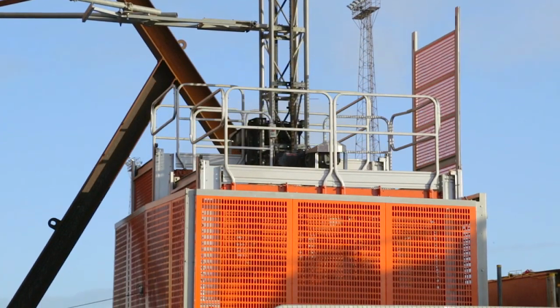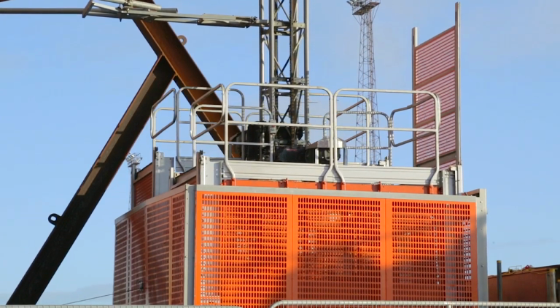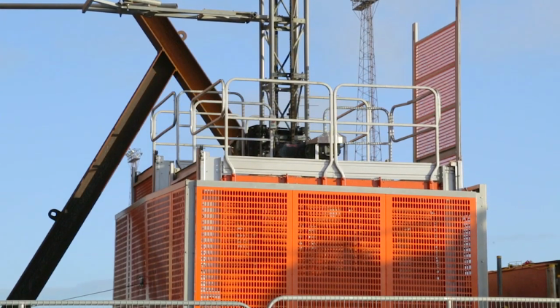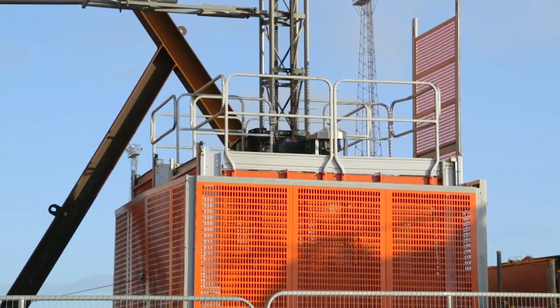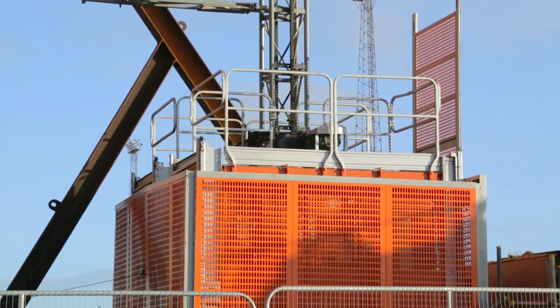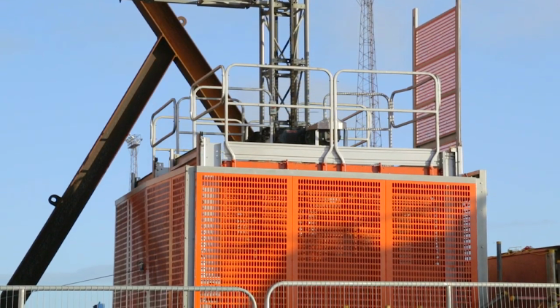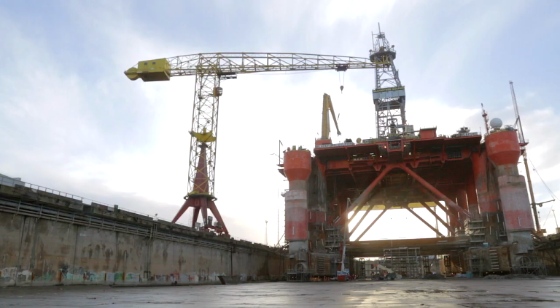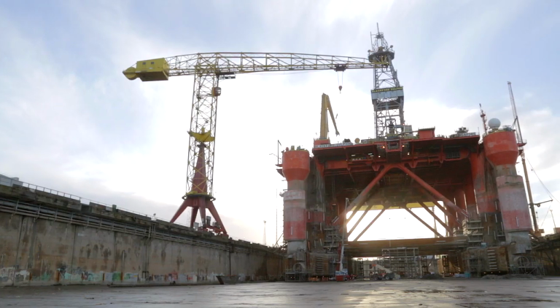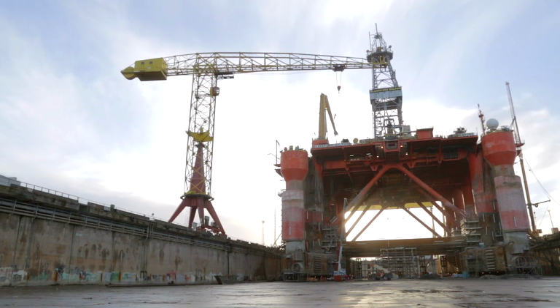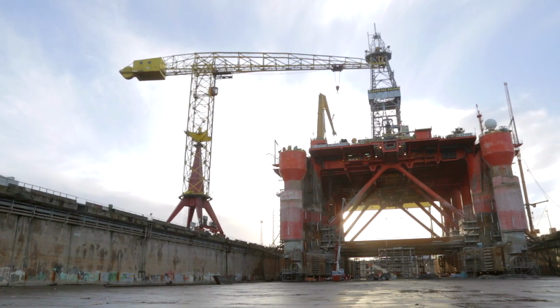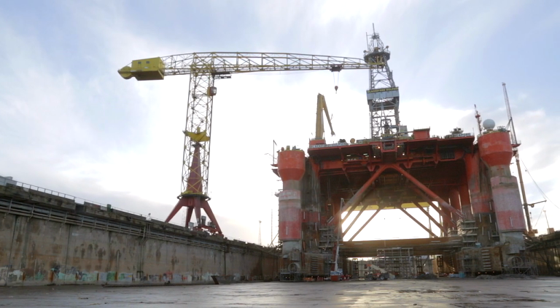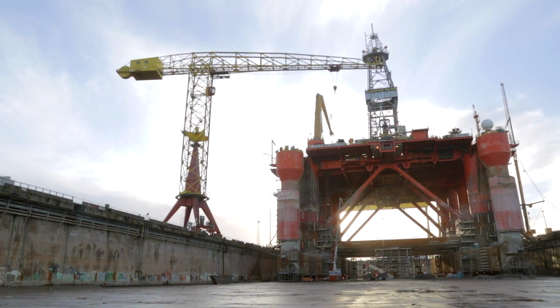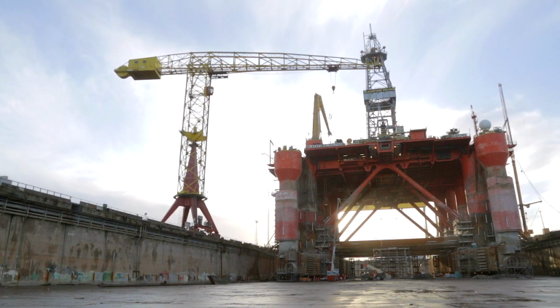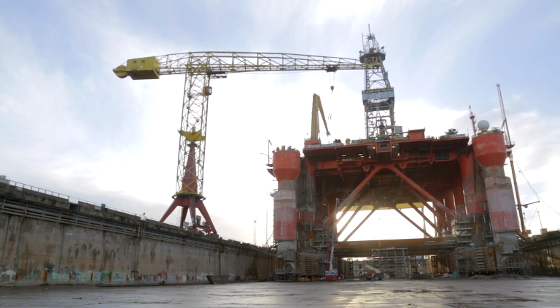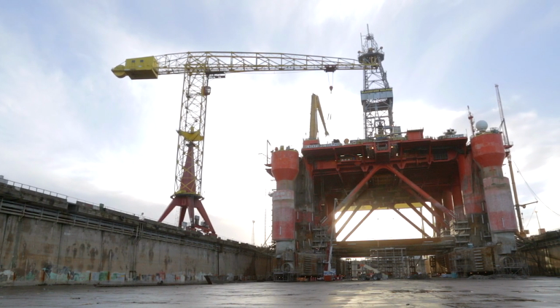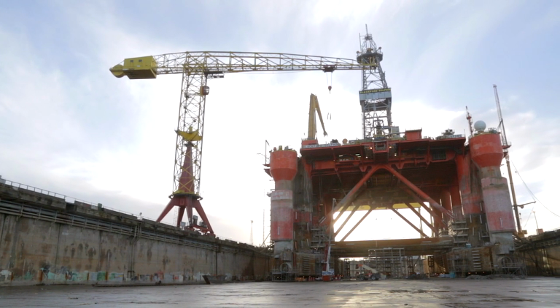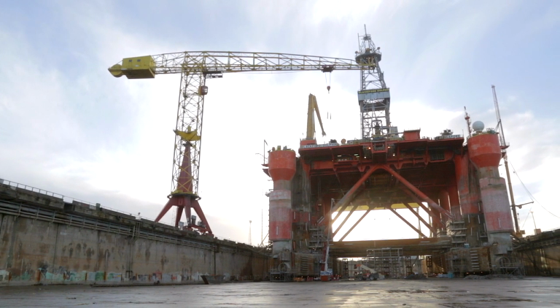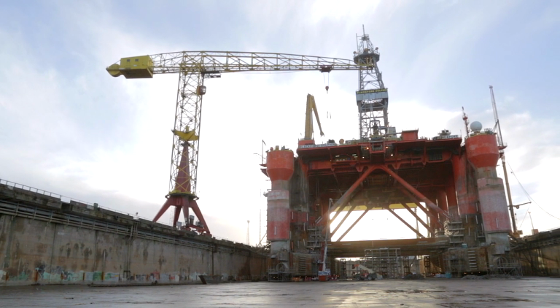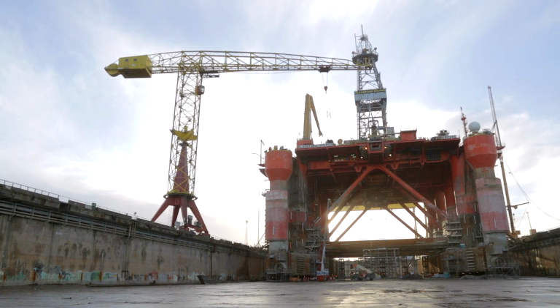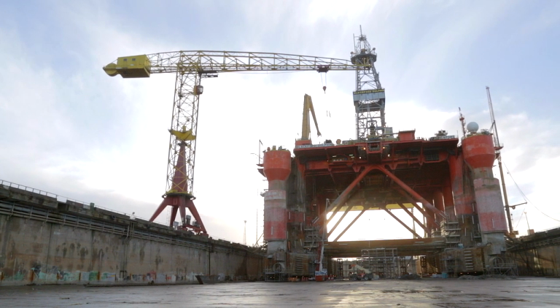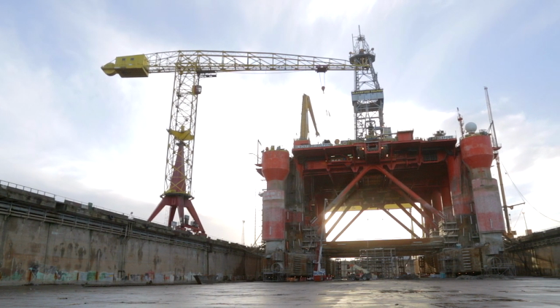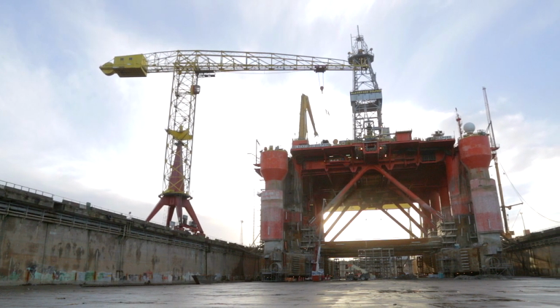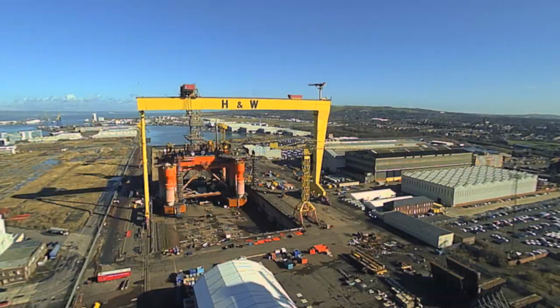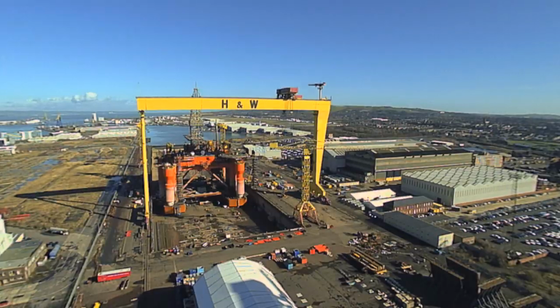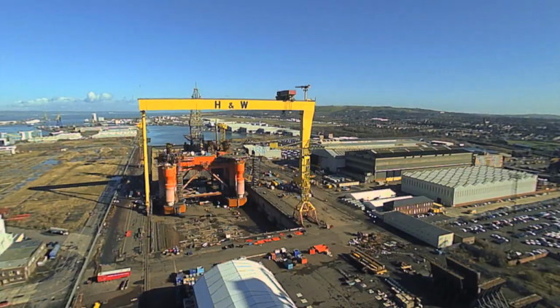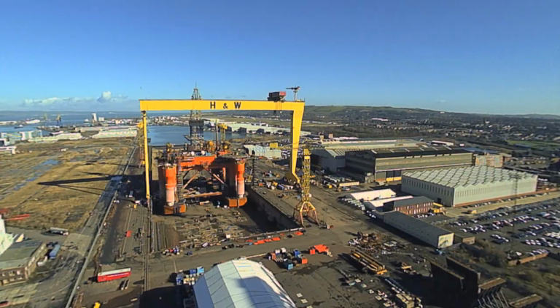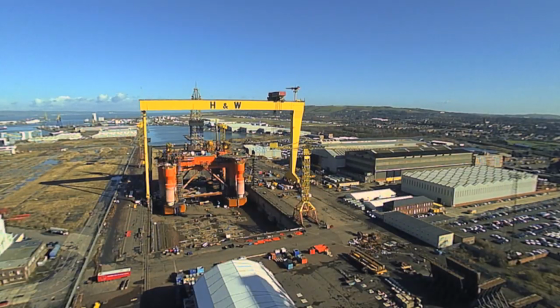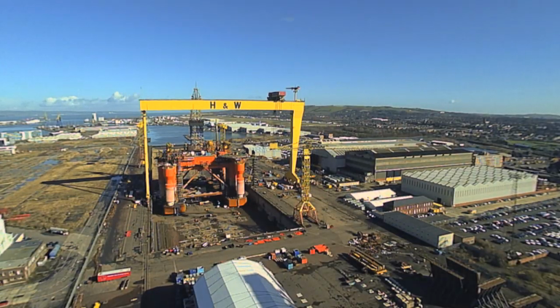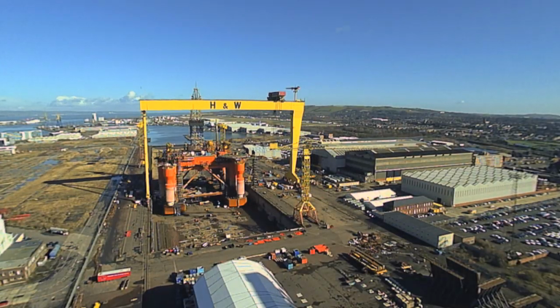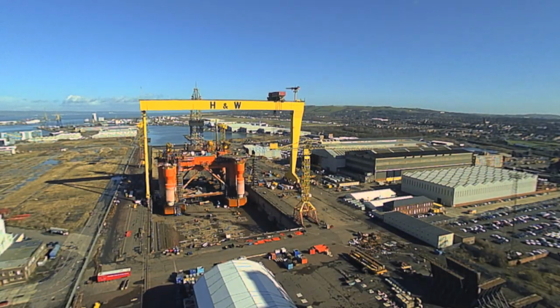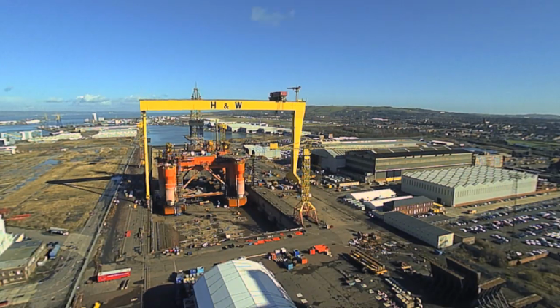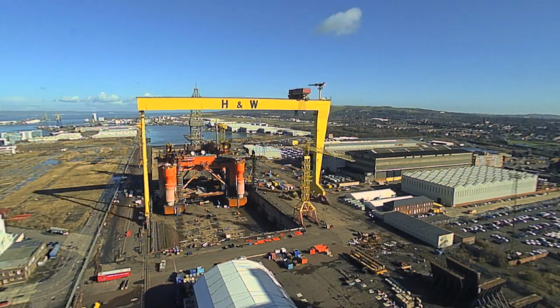We have one of the largest dry docks and two of the largest gantry cranes in the world.